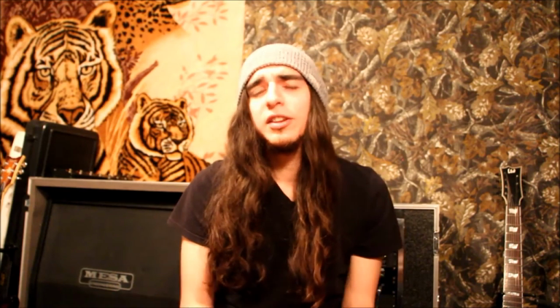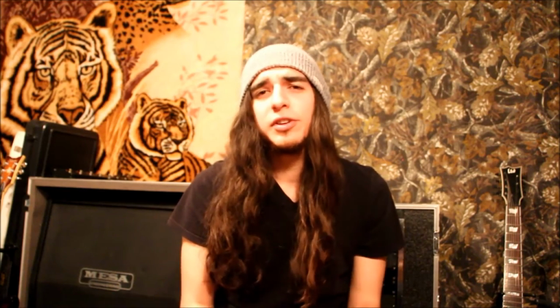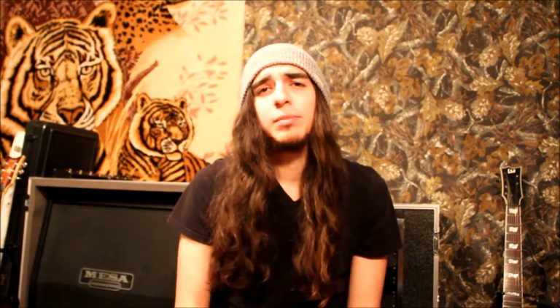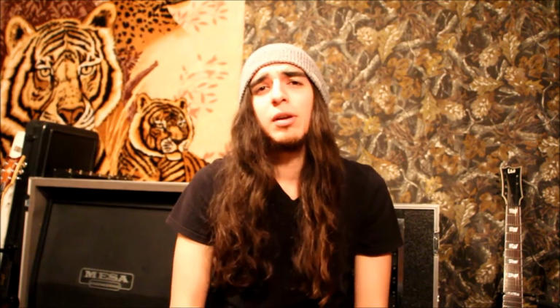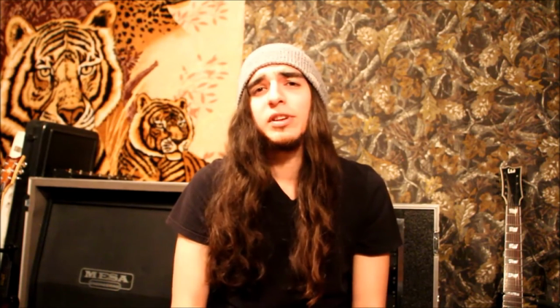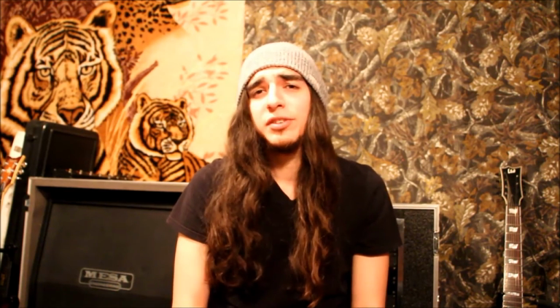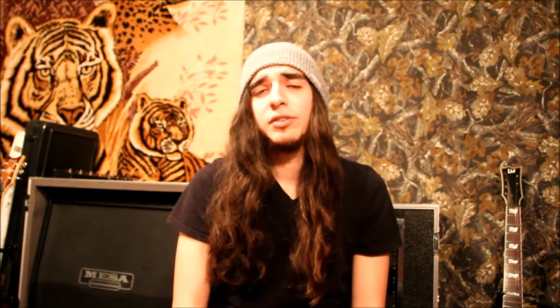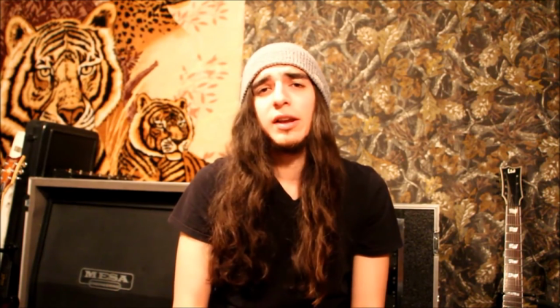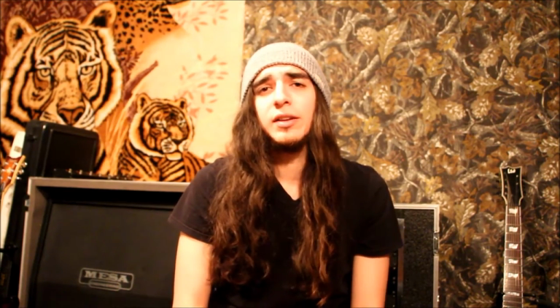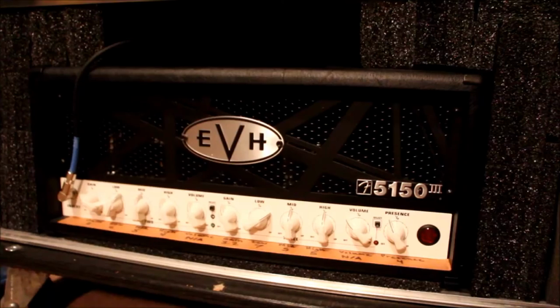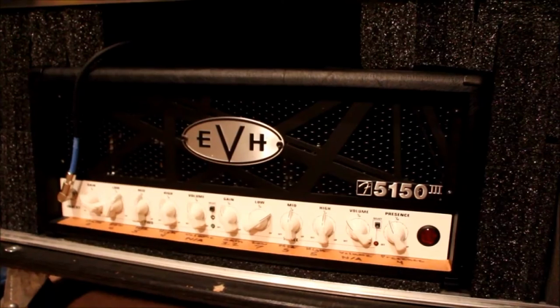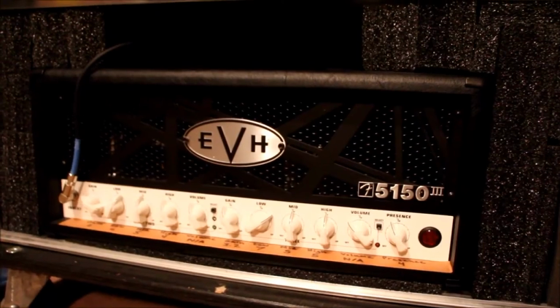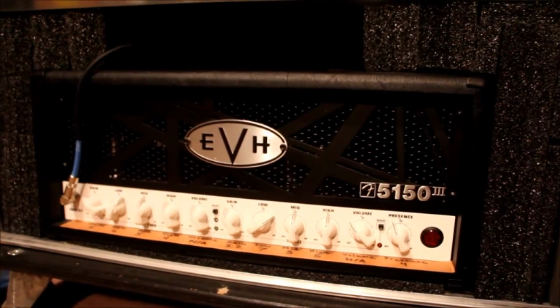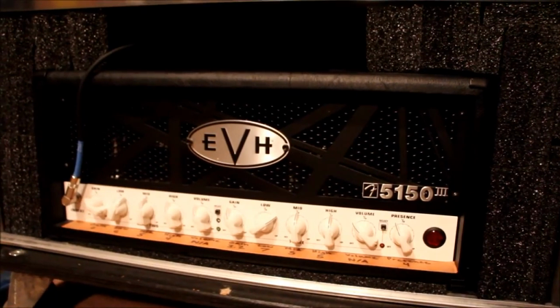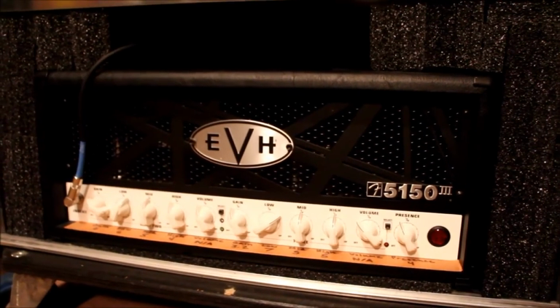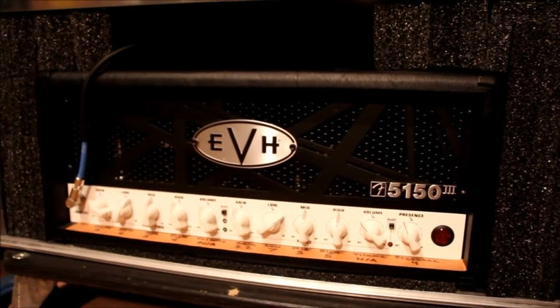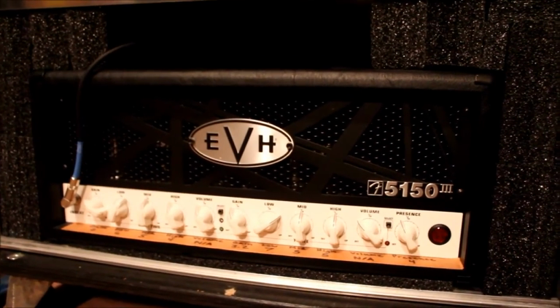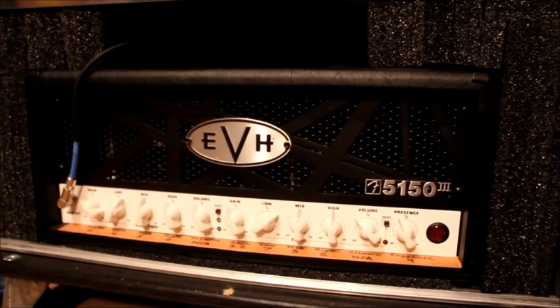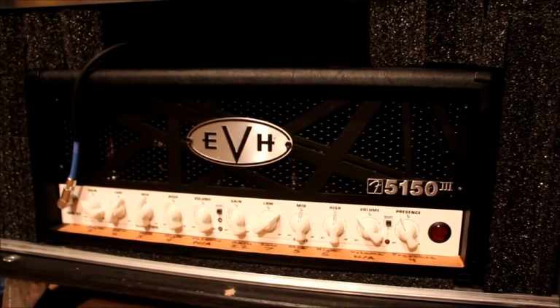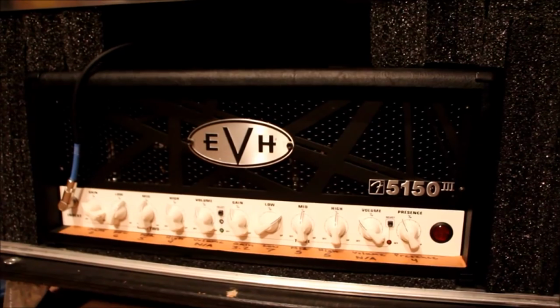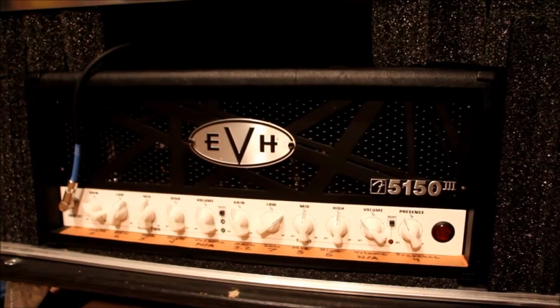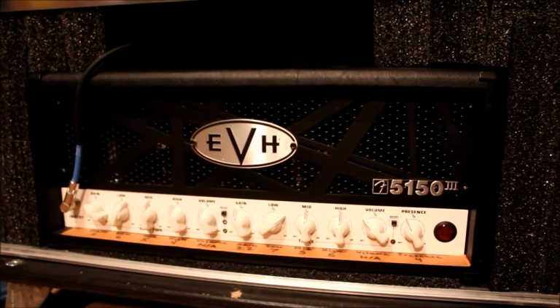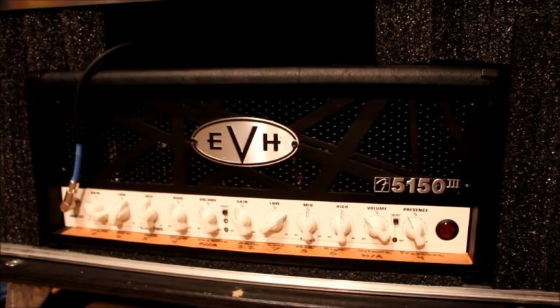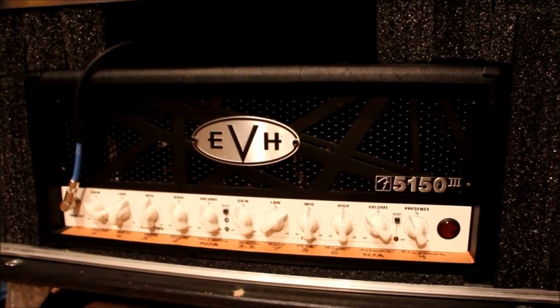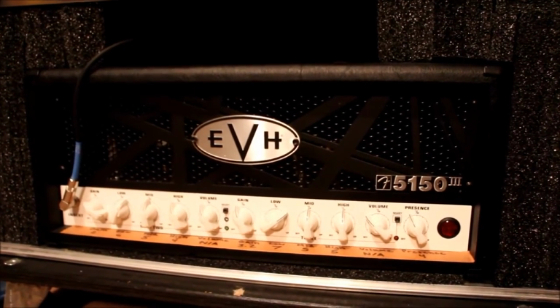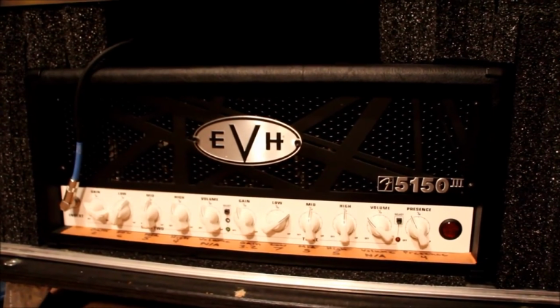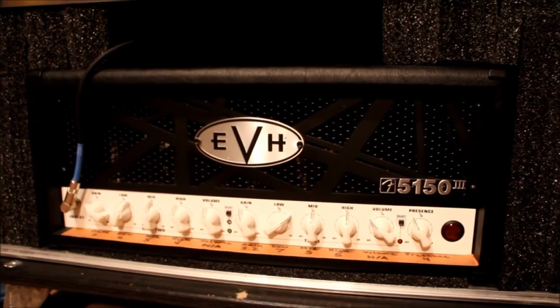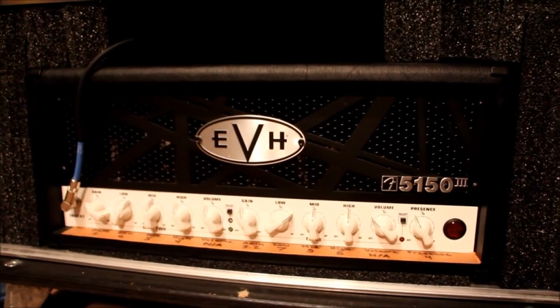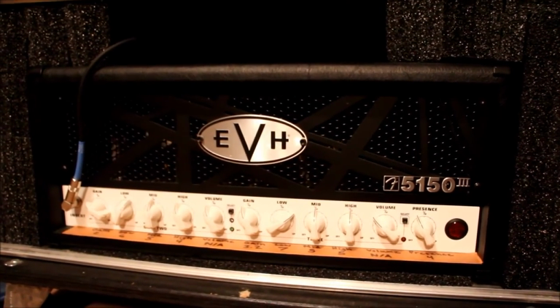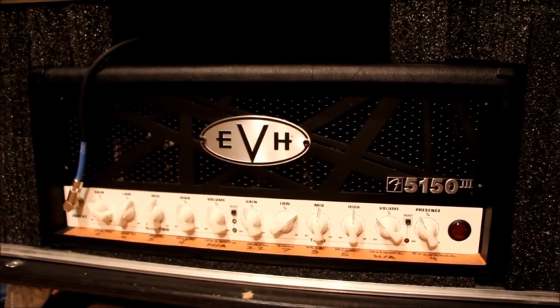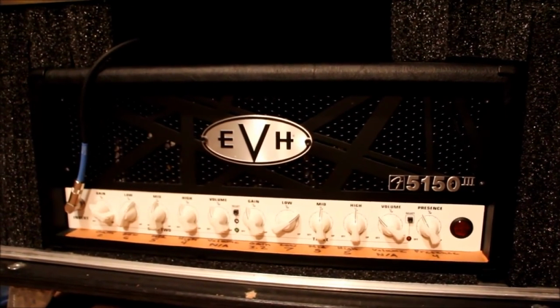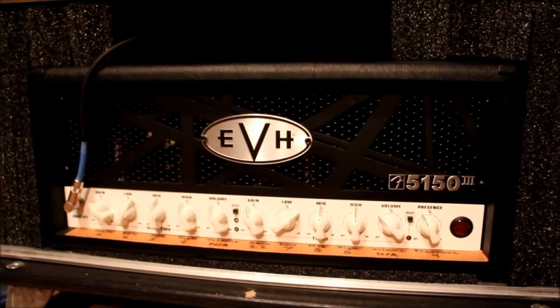Now that we've got setting up your noise gate covered, let's learn how to properly adjust it to your liking. For this demonstration, I'm going to be using my EVH5153, which is a very high gain amplifier head.